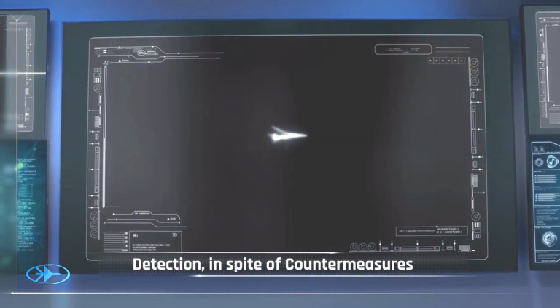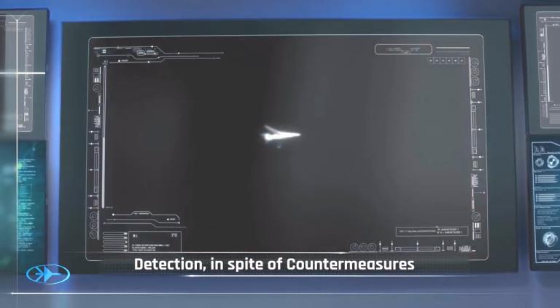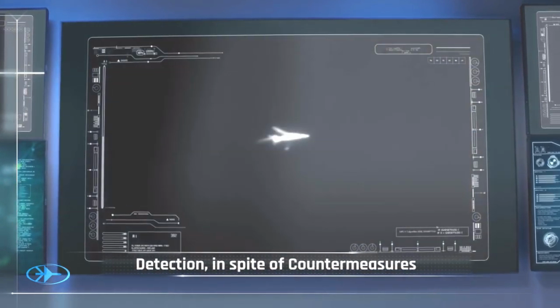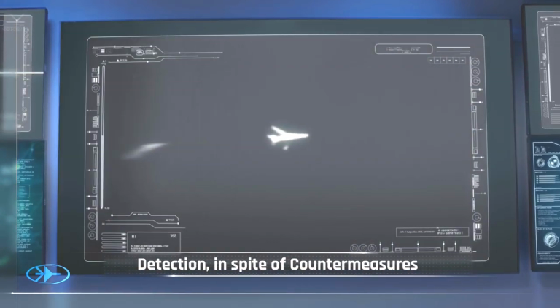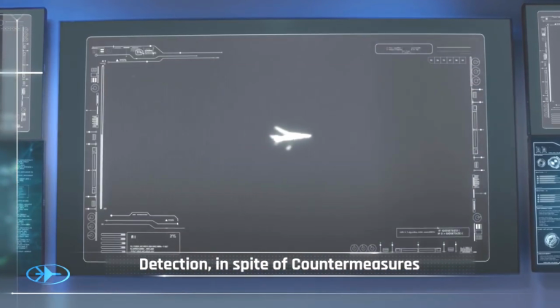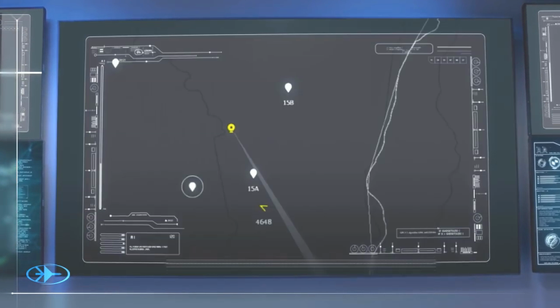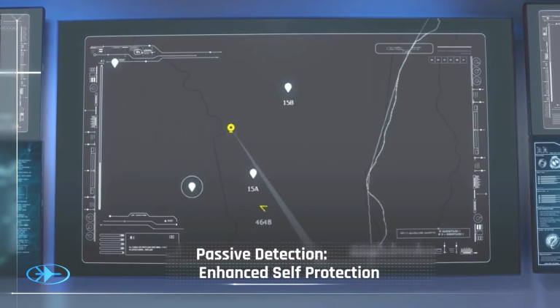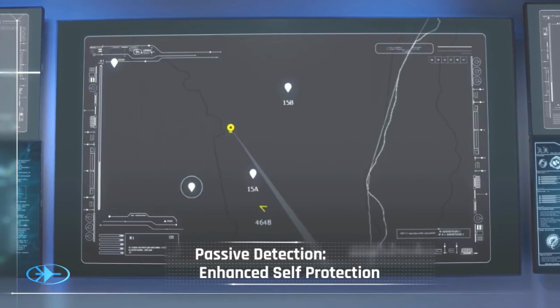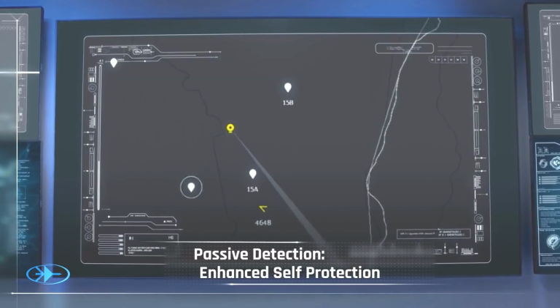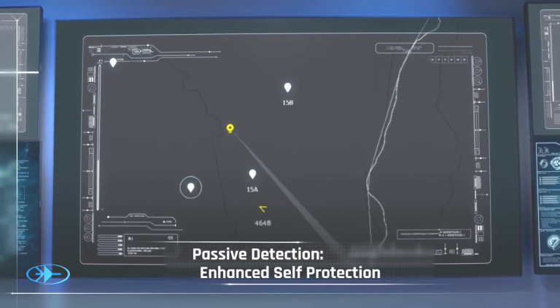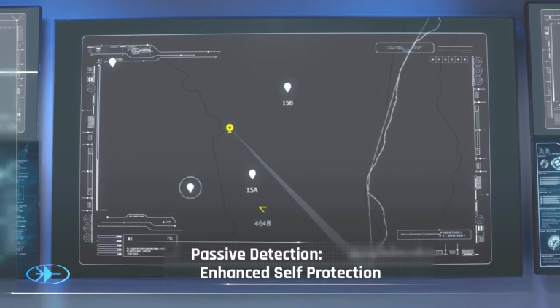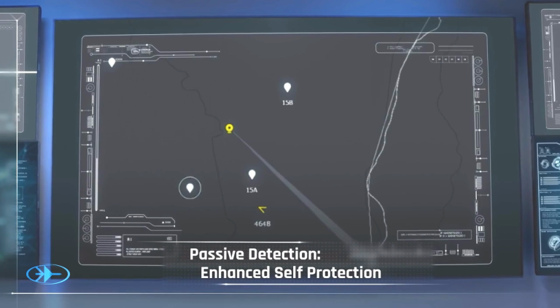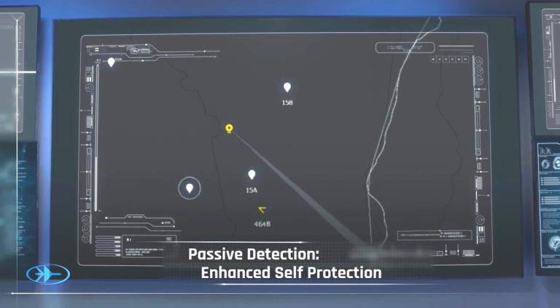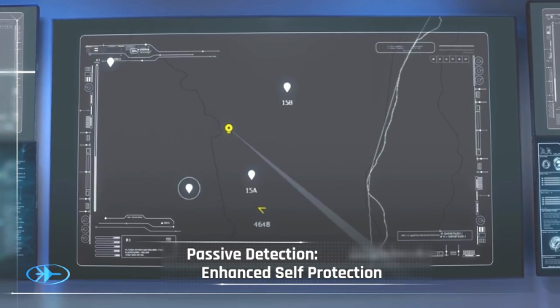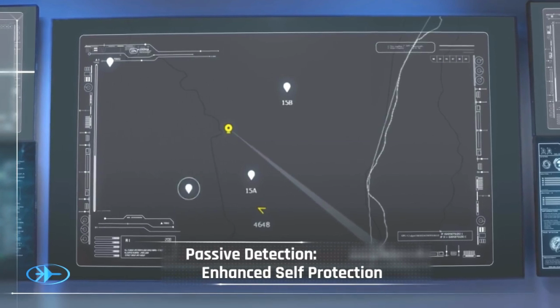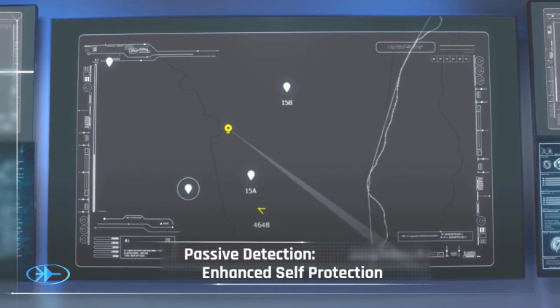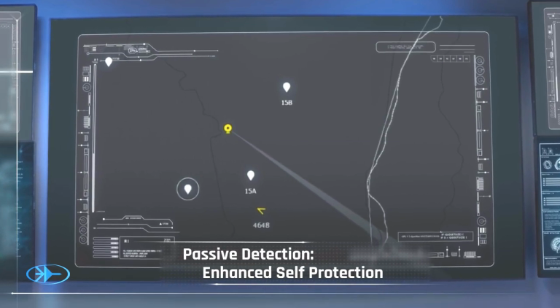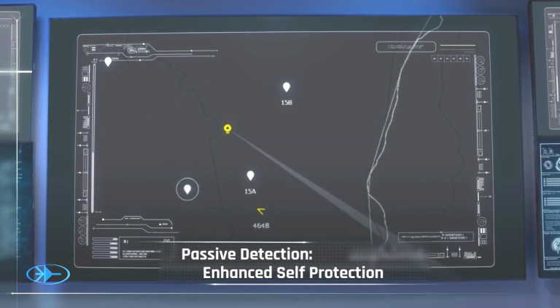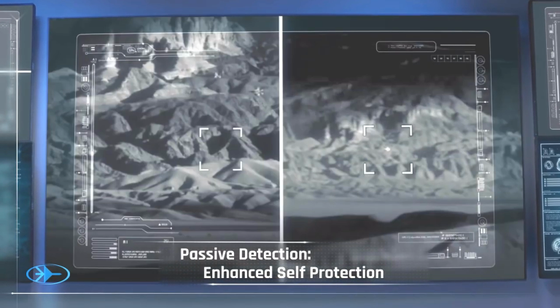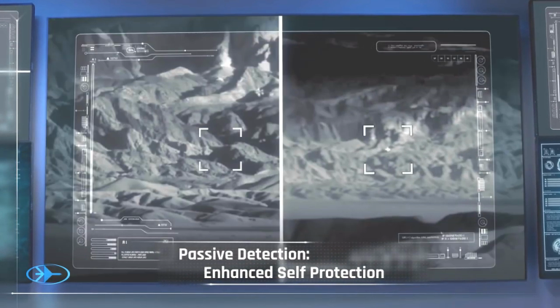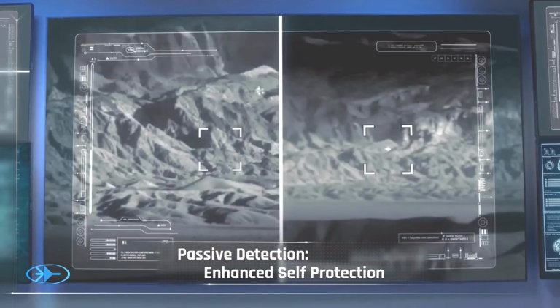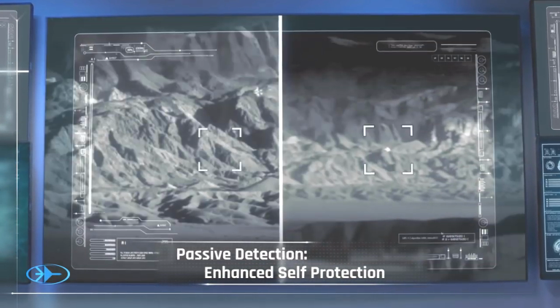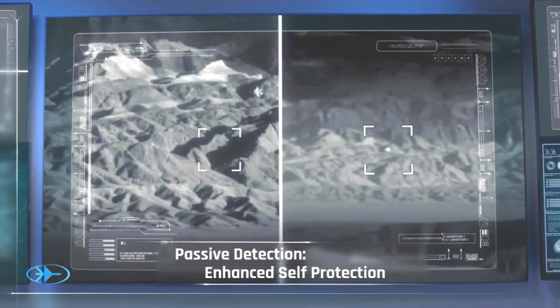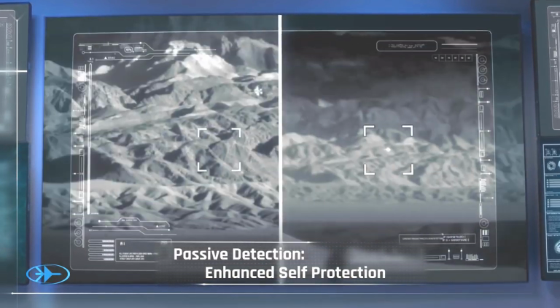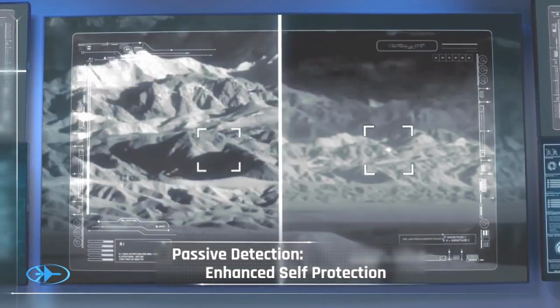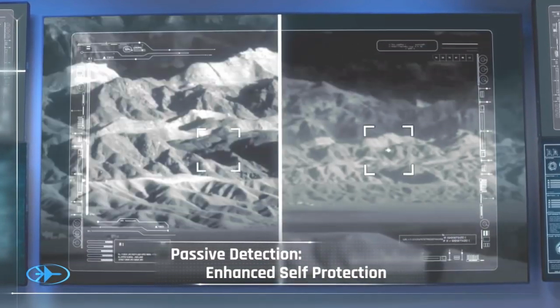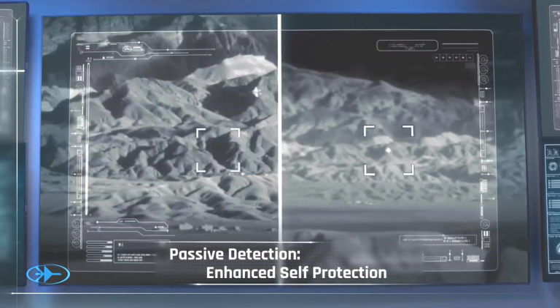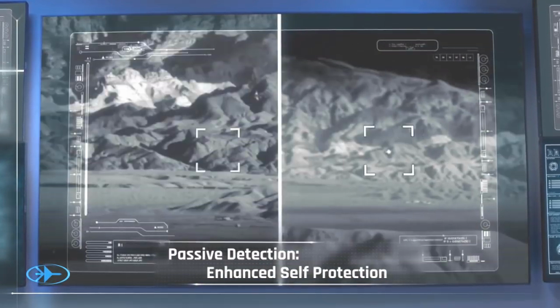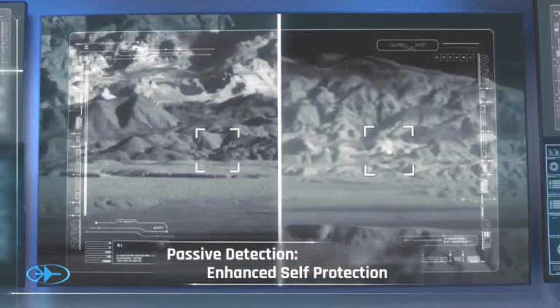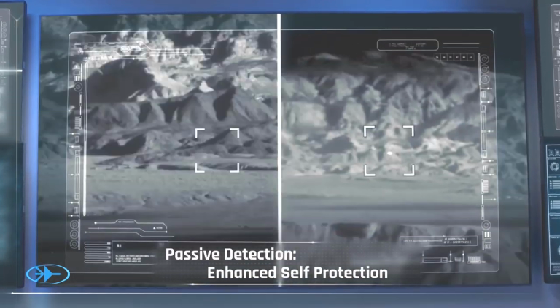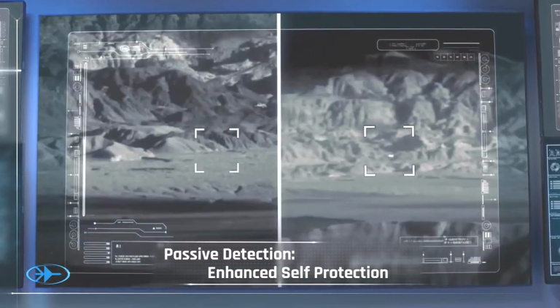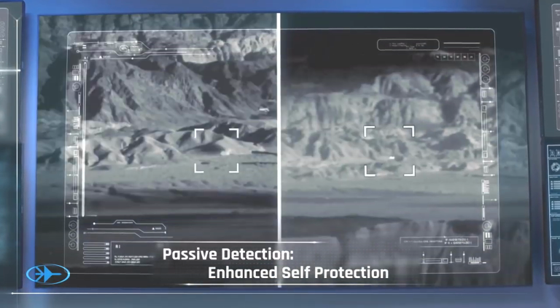Plus, with its passive sensors, SkySpotter ensures no detection by hostile enemy forces. Target located.